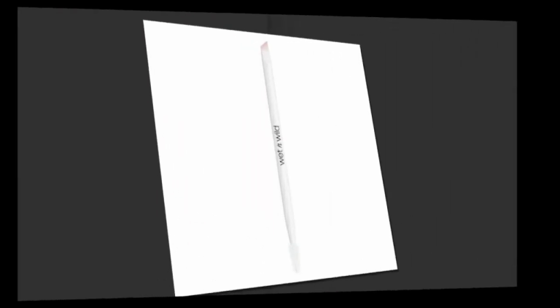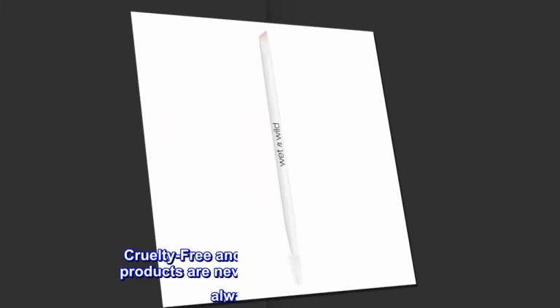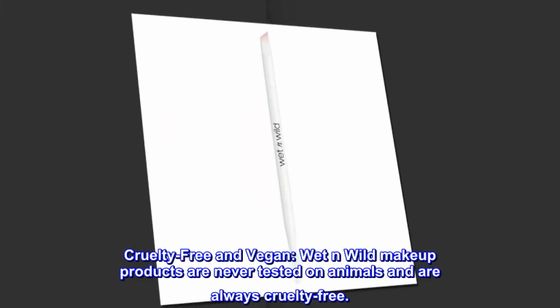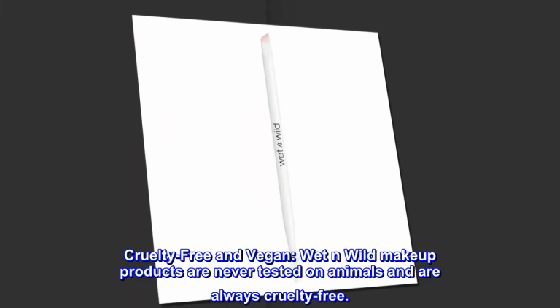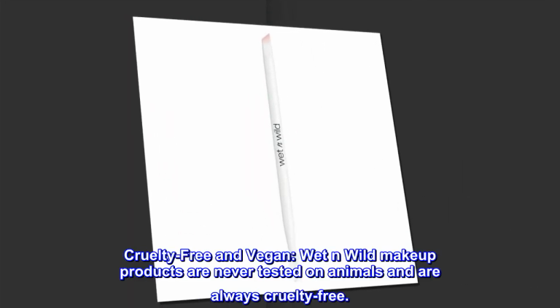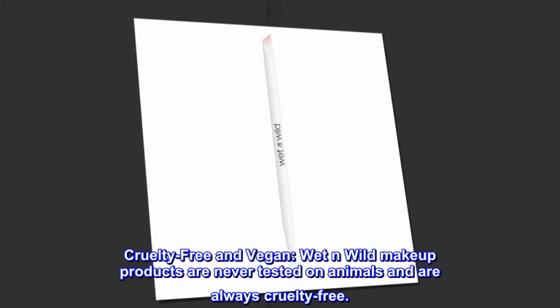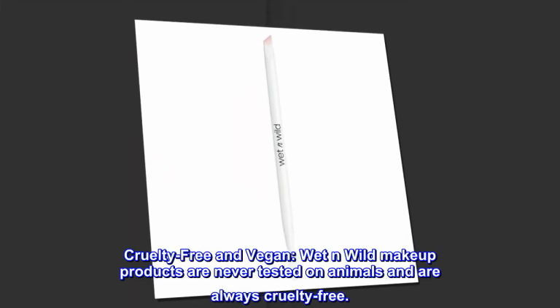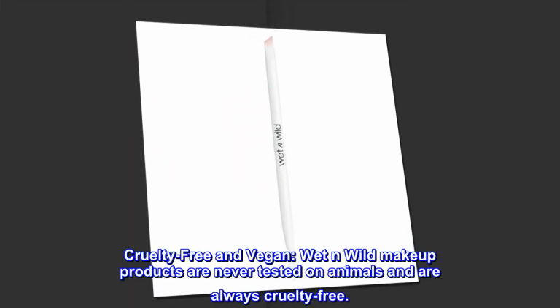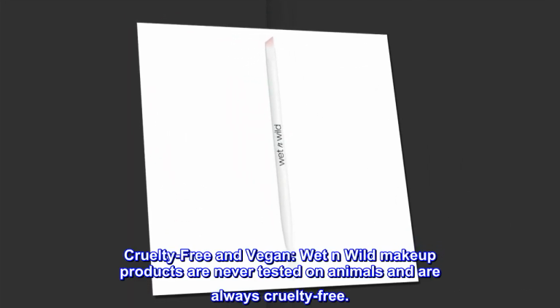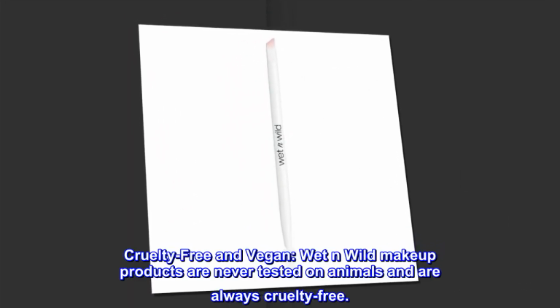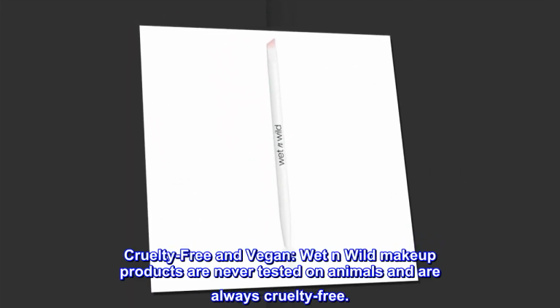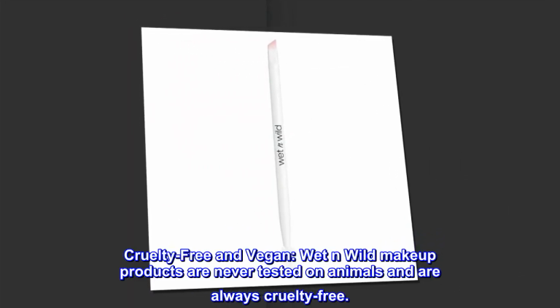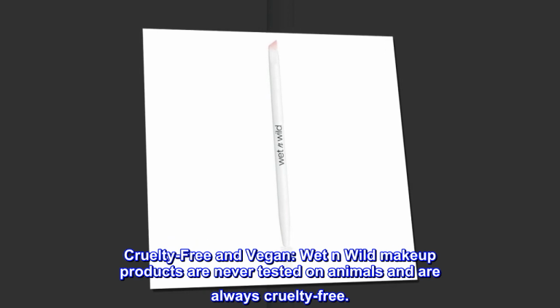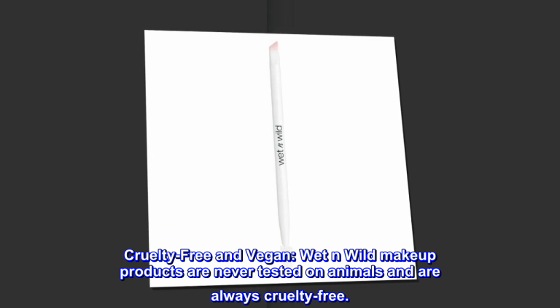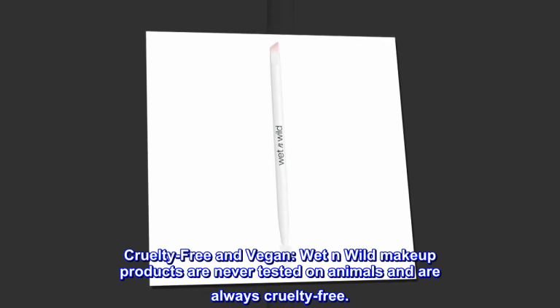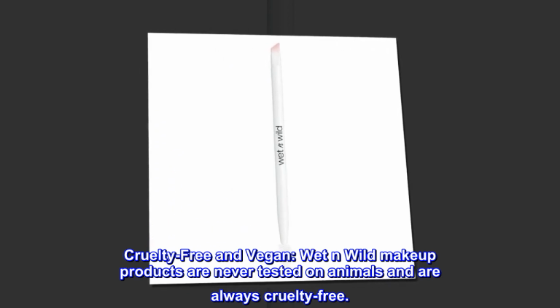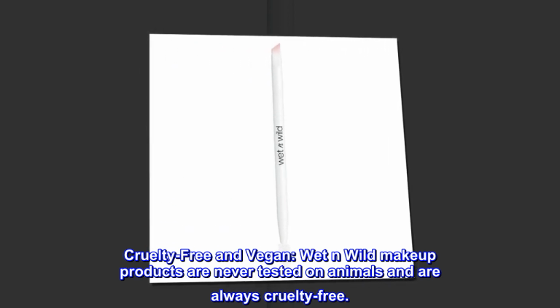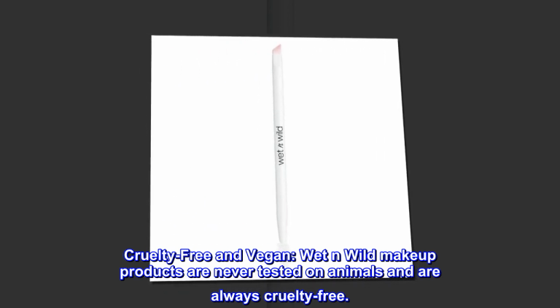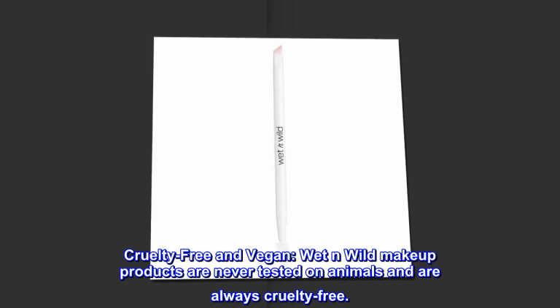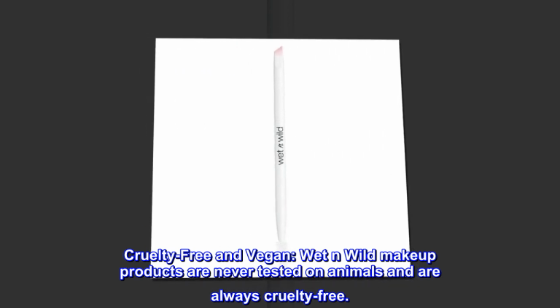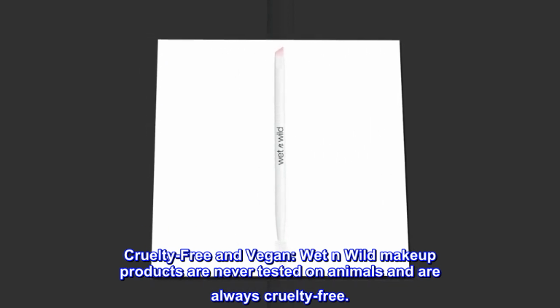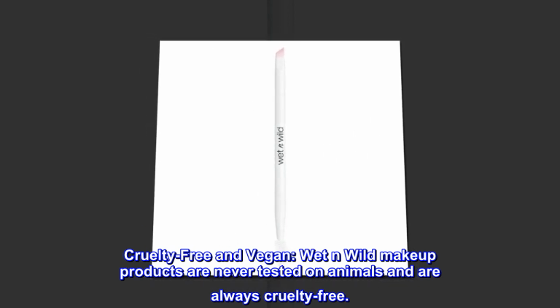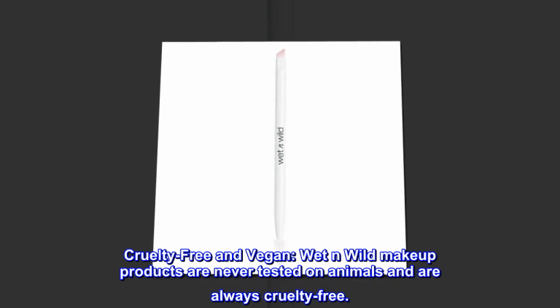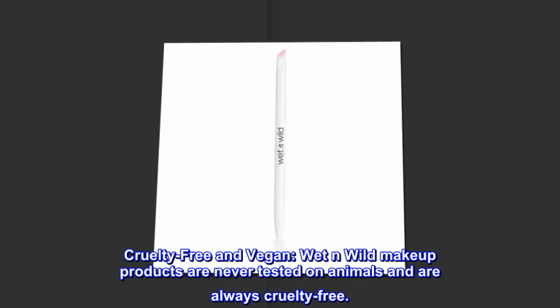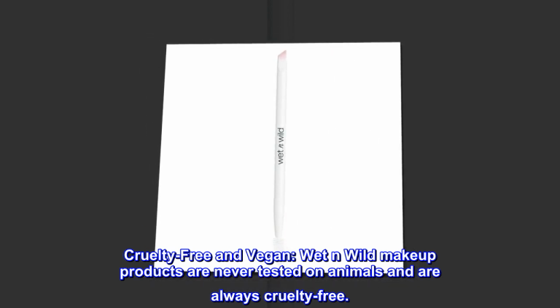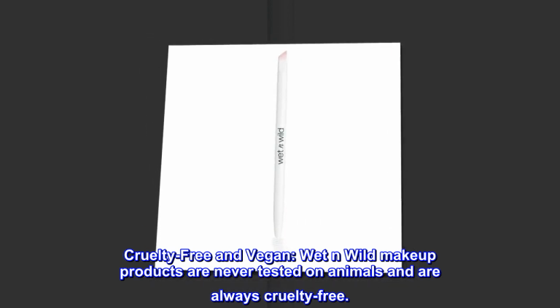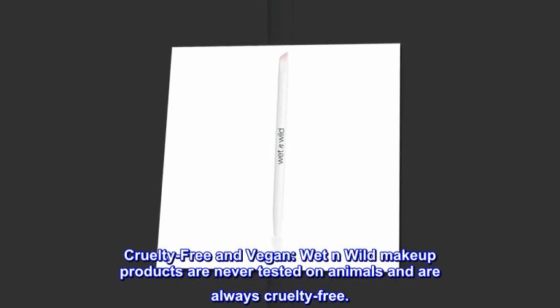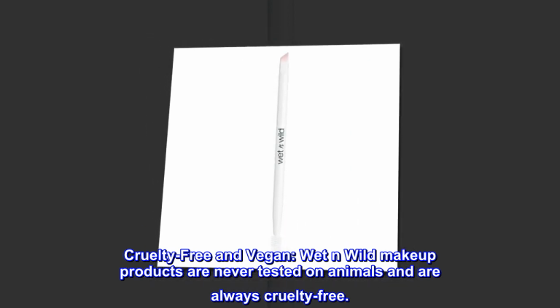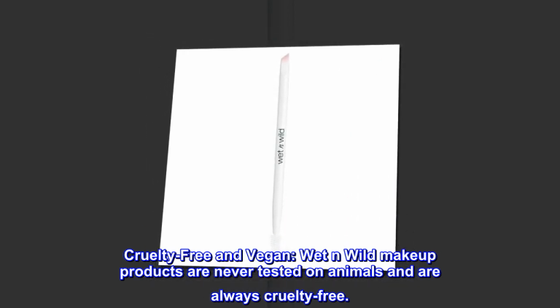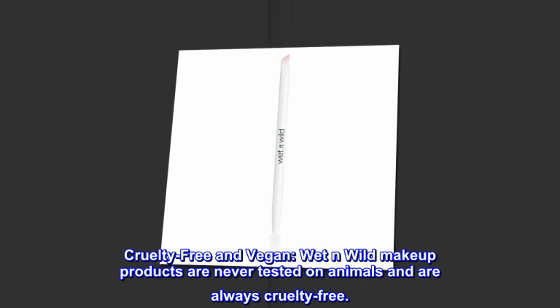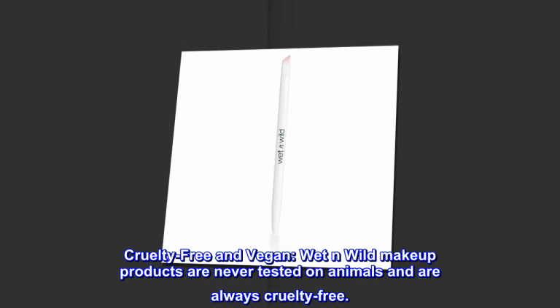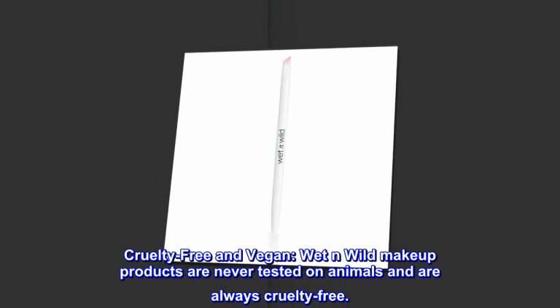Cruelty-free and Vegan. Wet n' Wild makeup products are never tested on animals and are always cruelty-free.